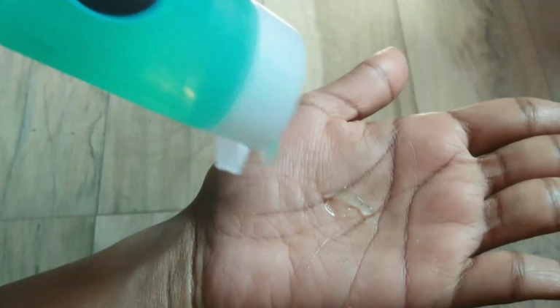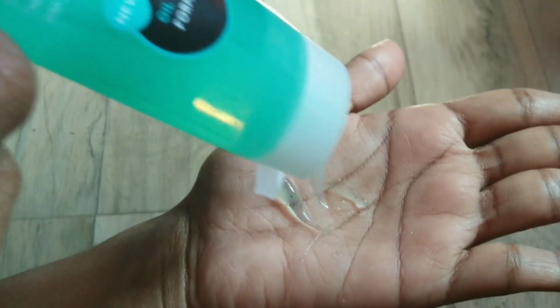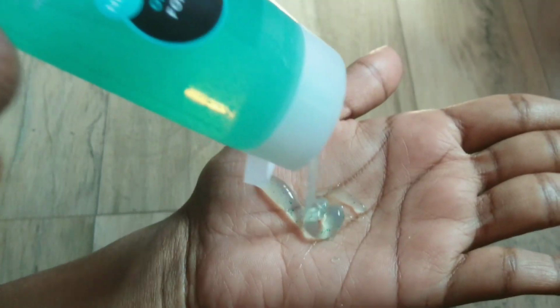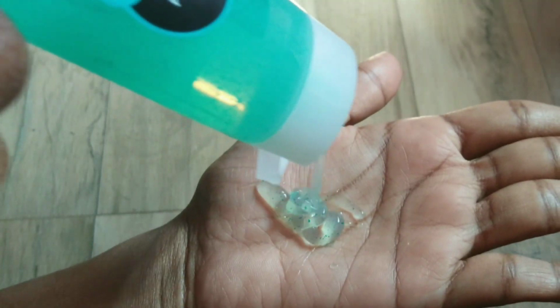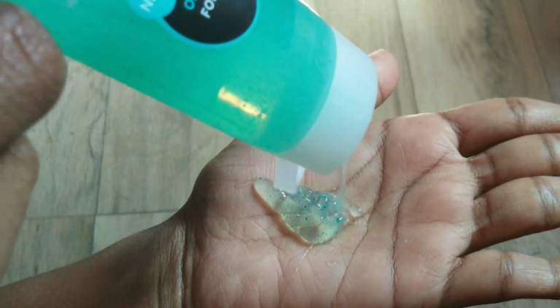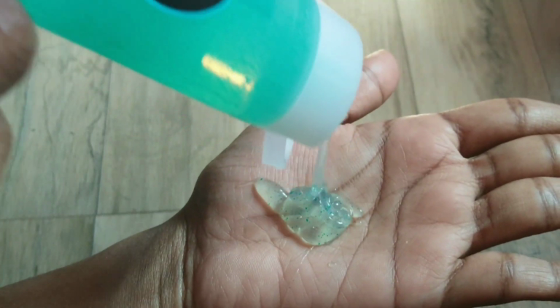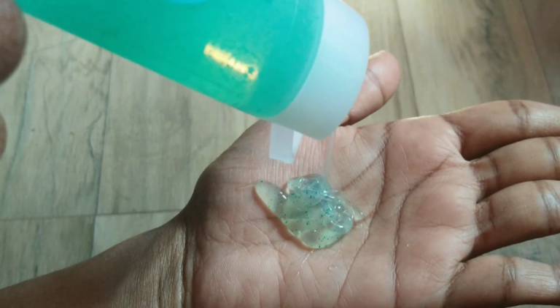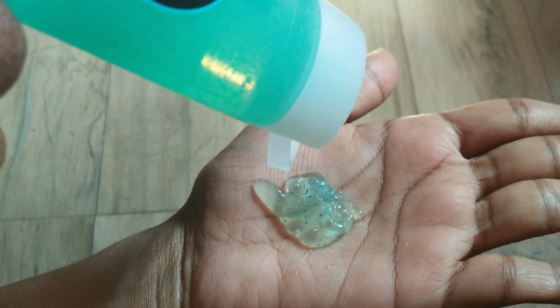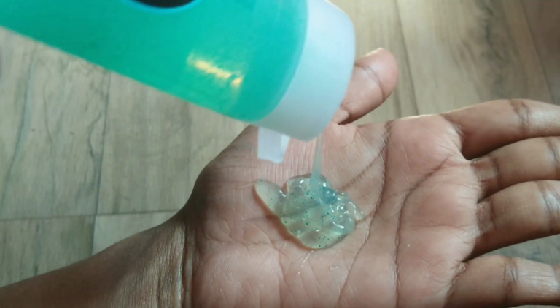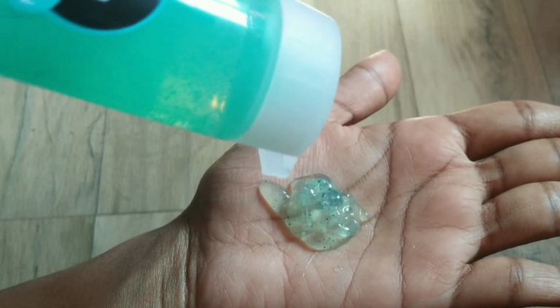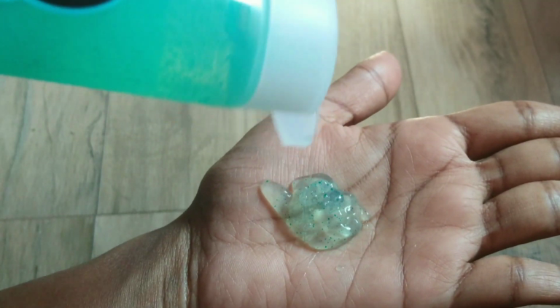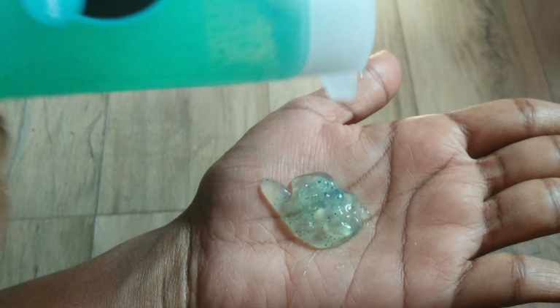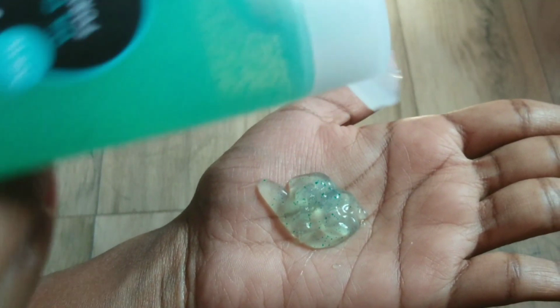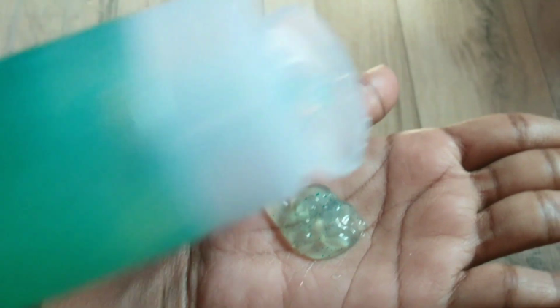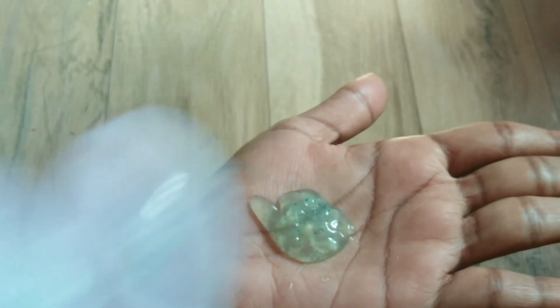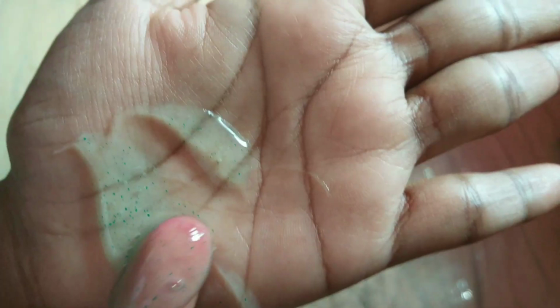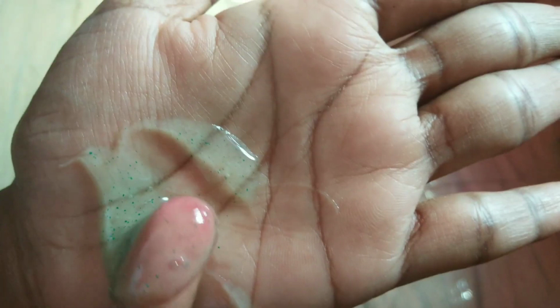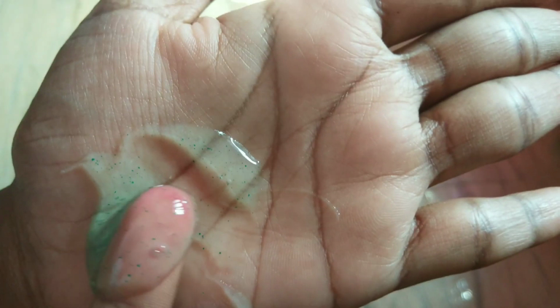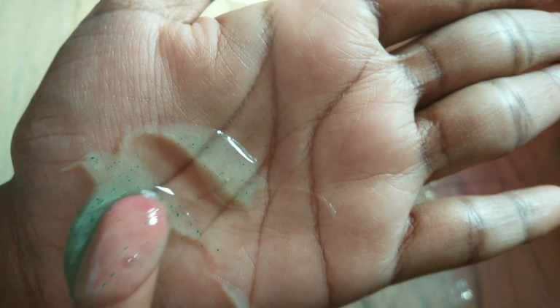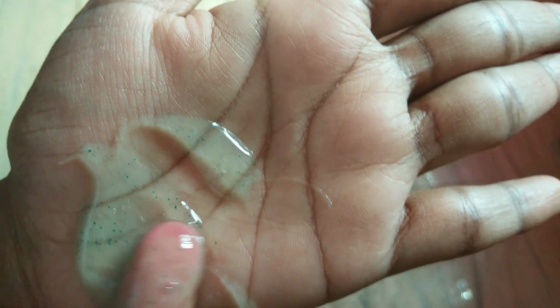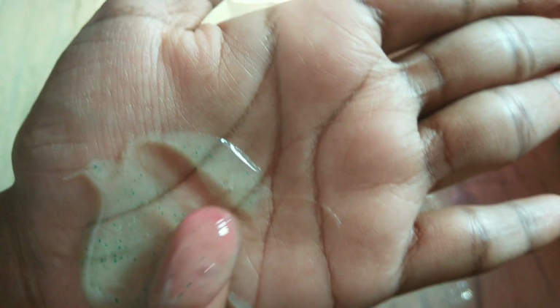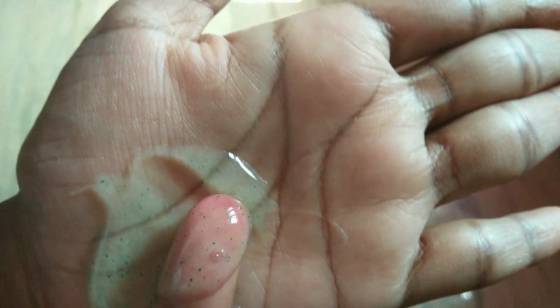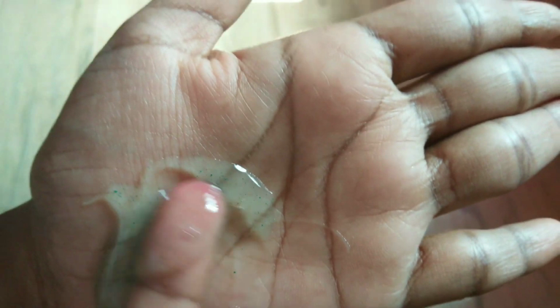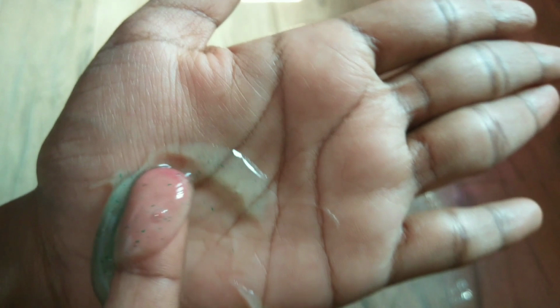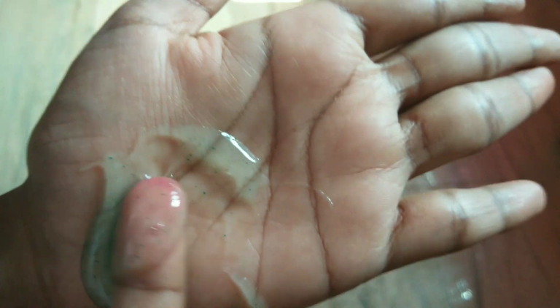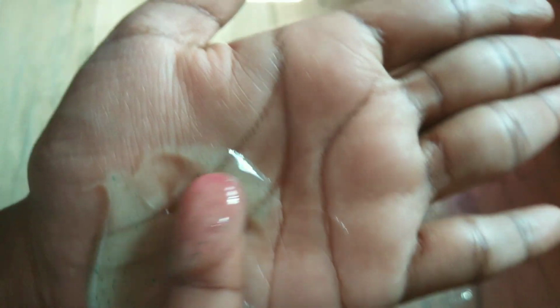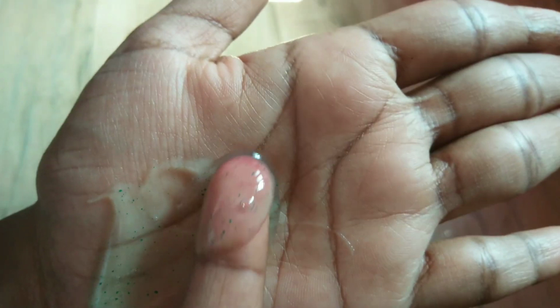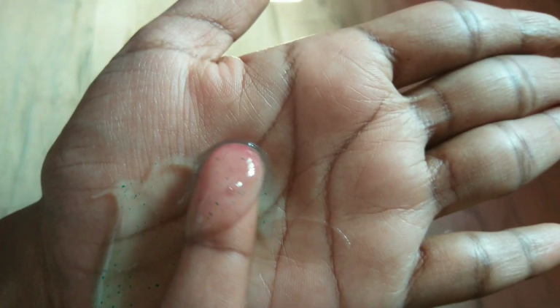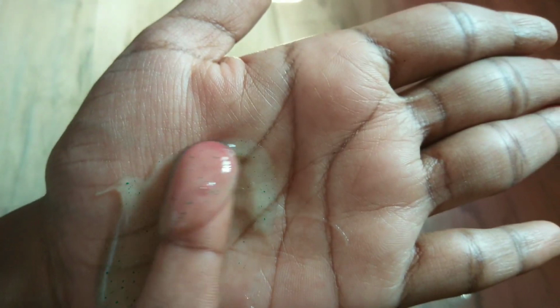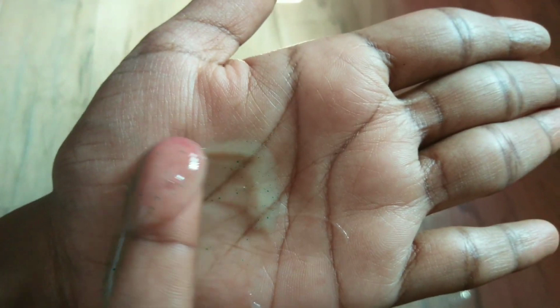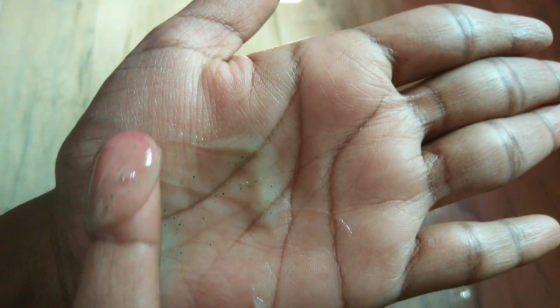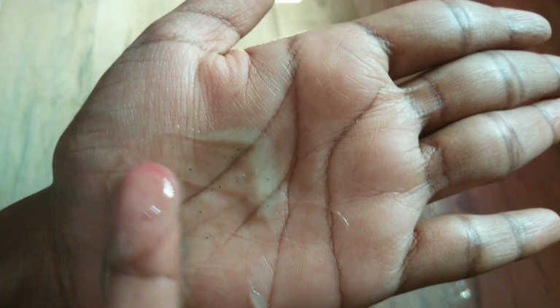The face wash is green color, gel type consistency, with silica beads.